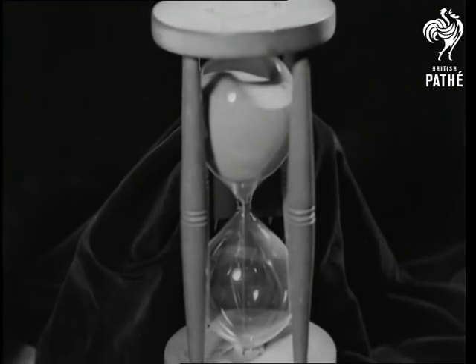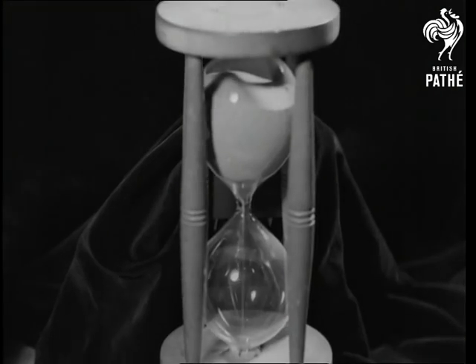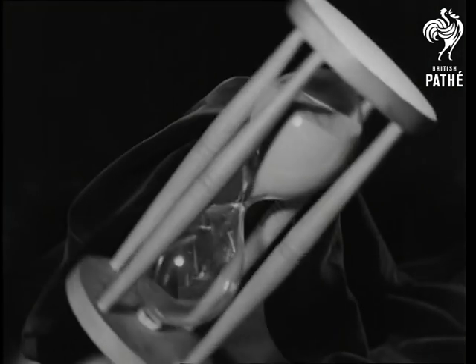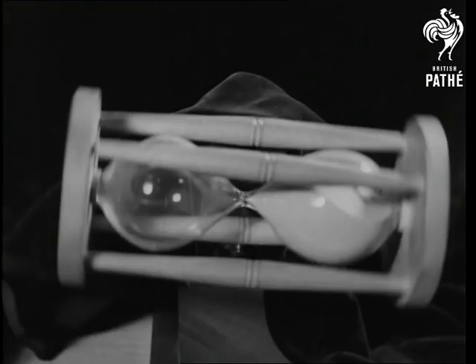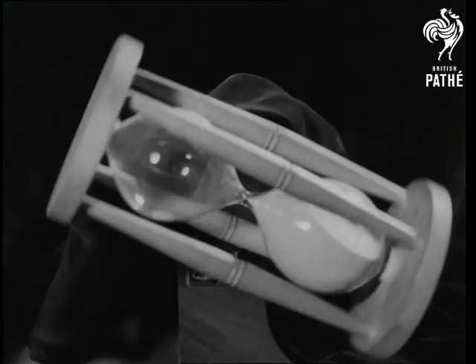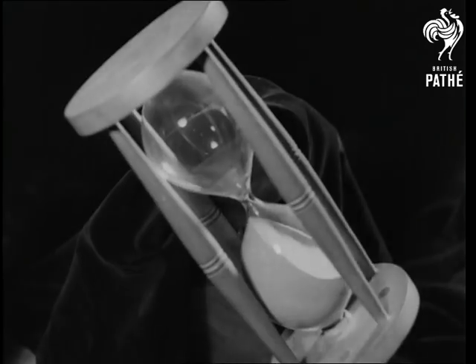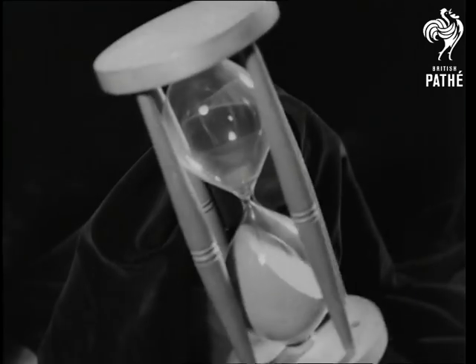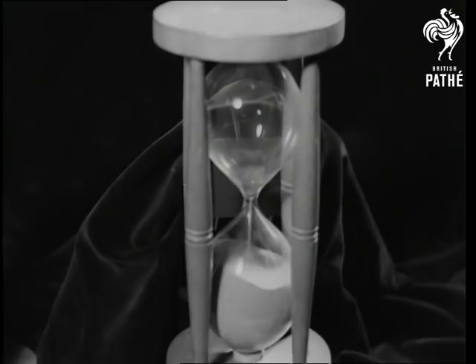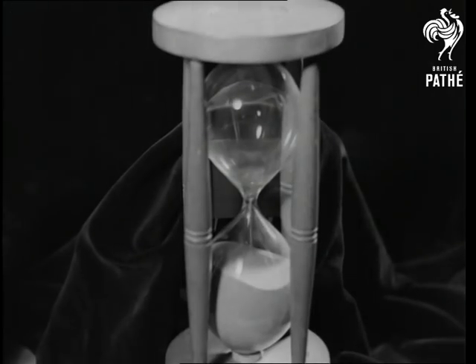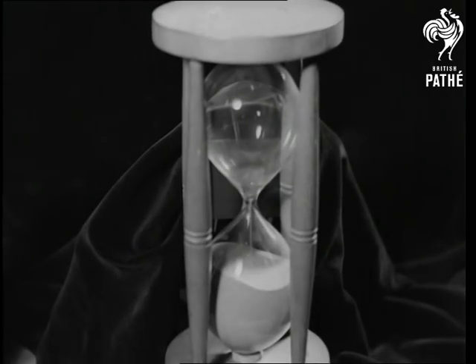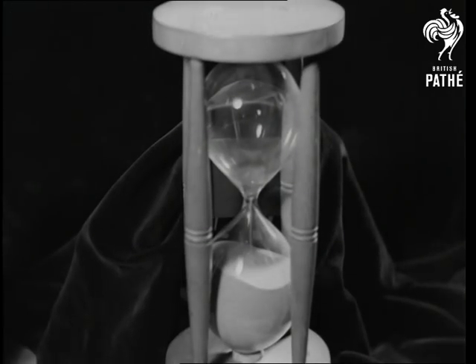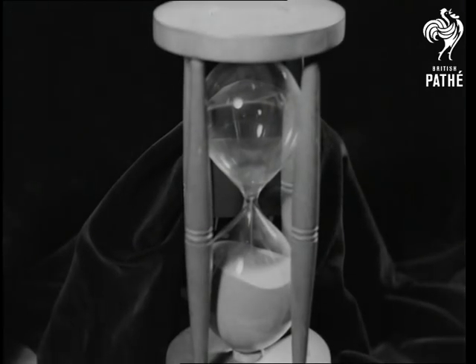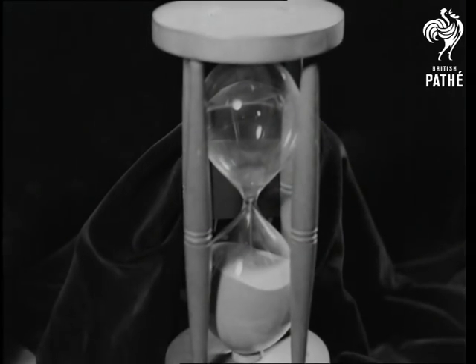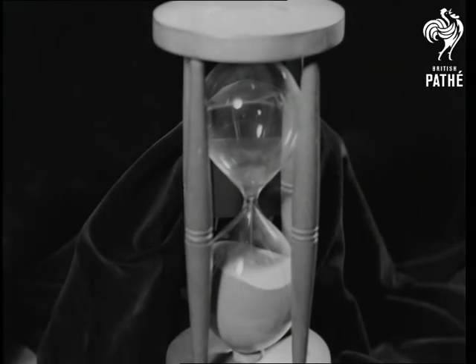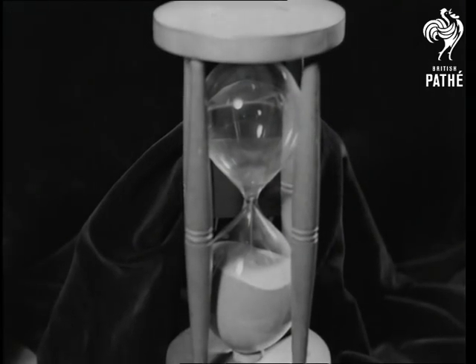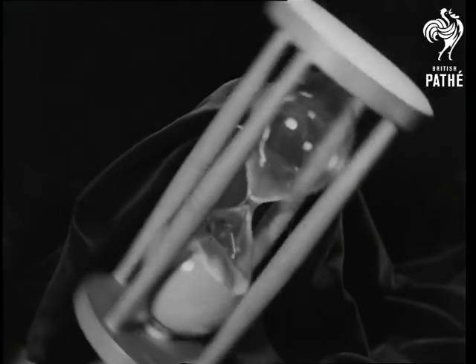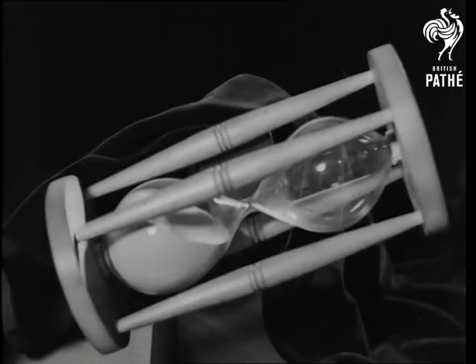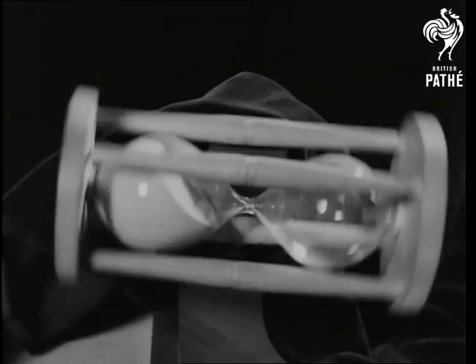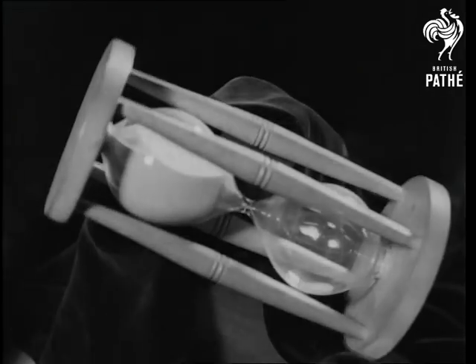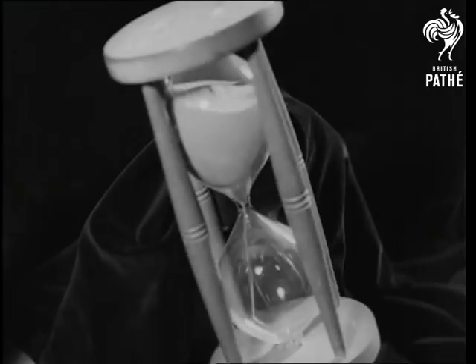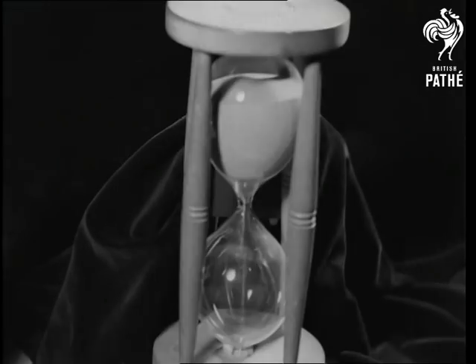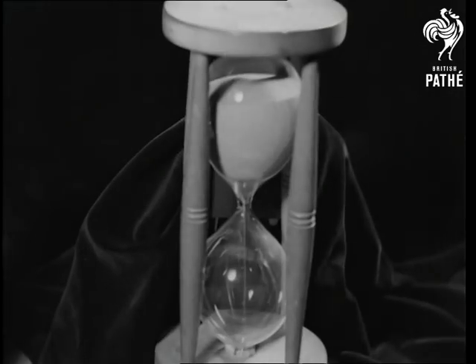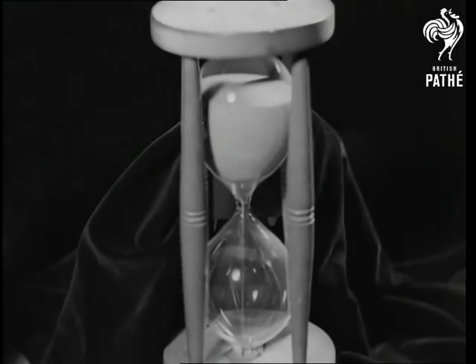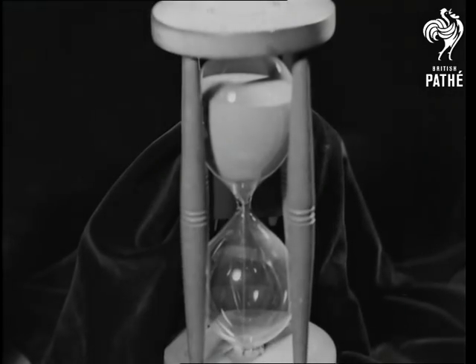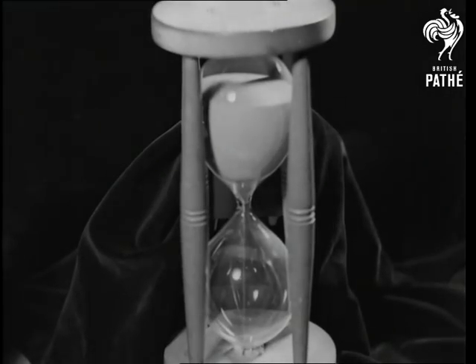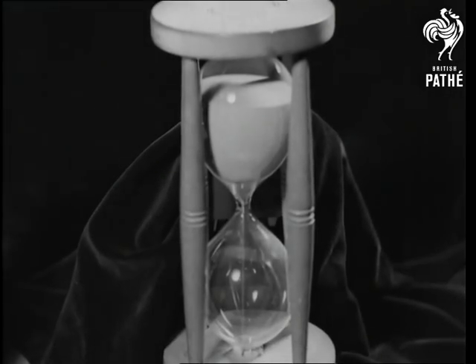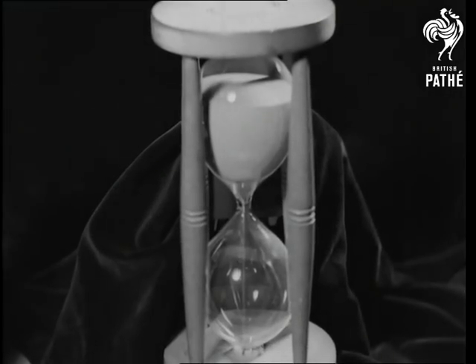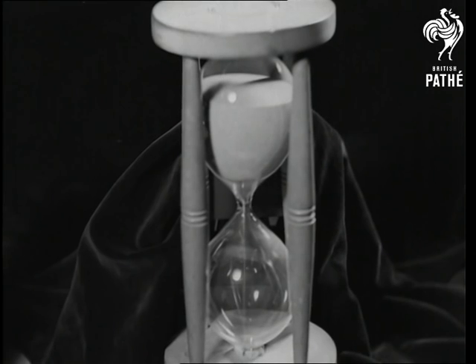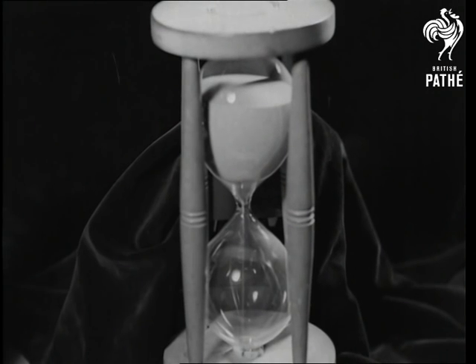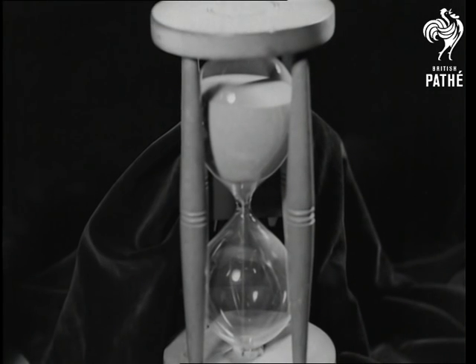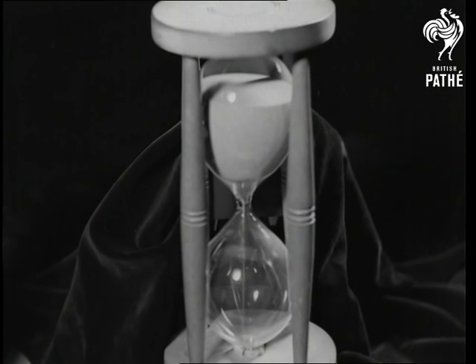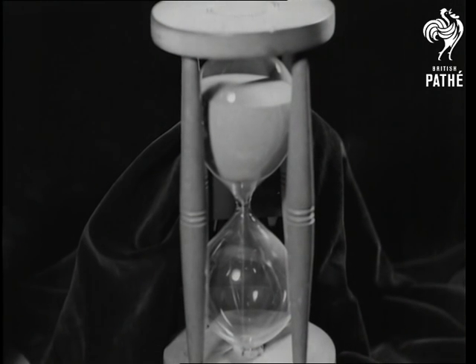For hundreds of years the sand glass has been used and is still a helpful timekeeper. This particular example is a two-hour glass.